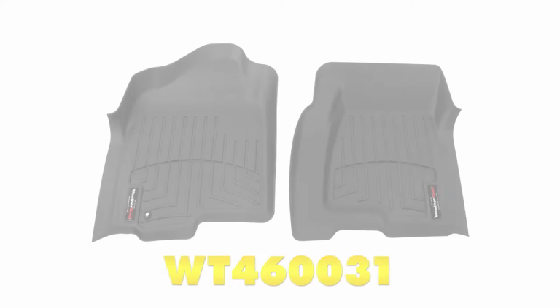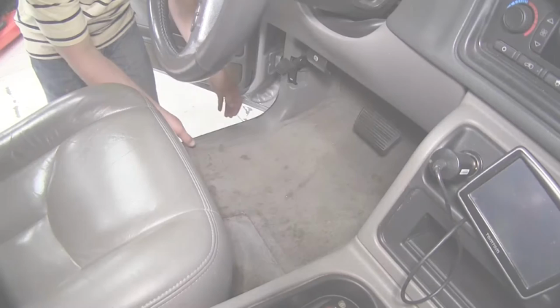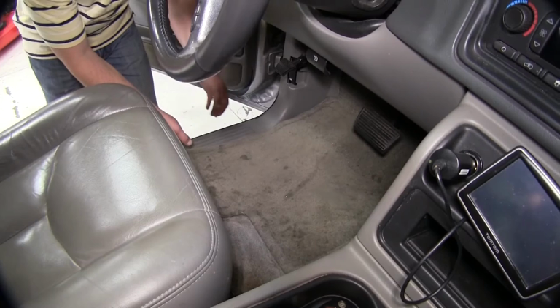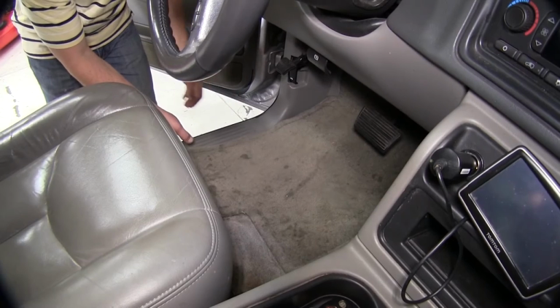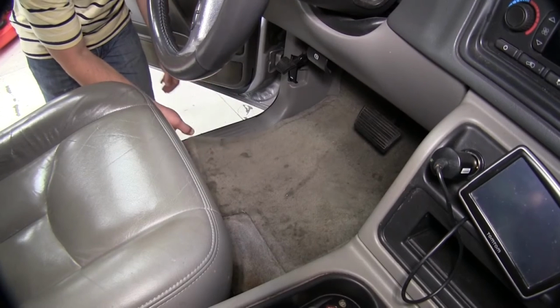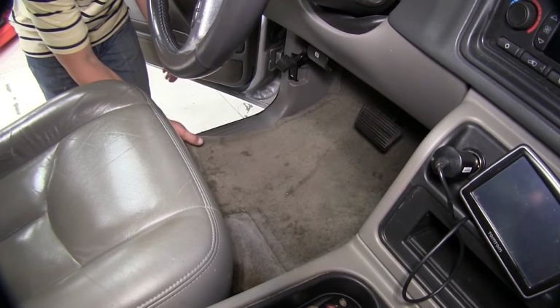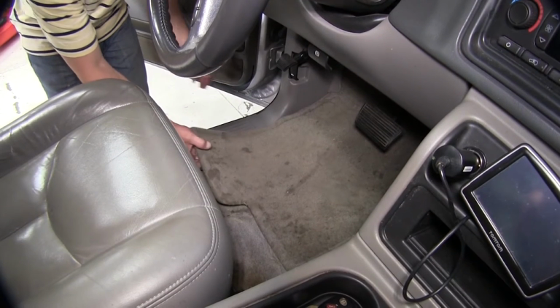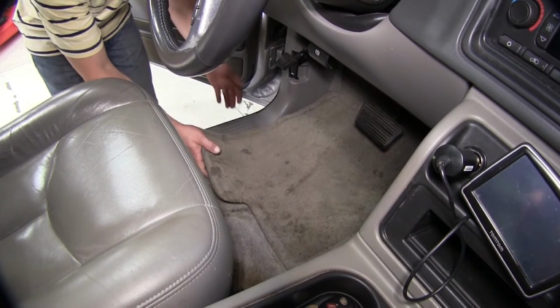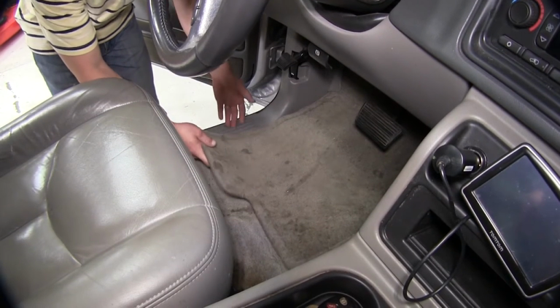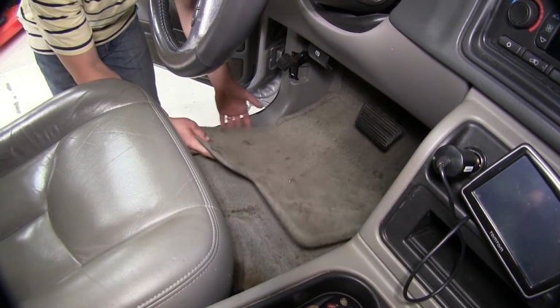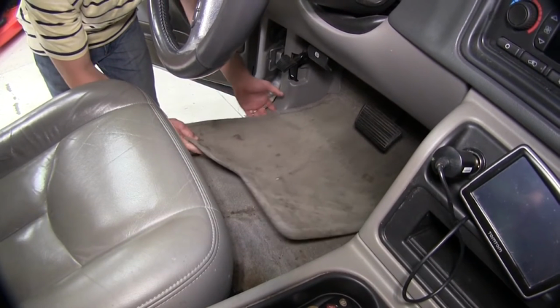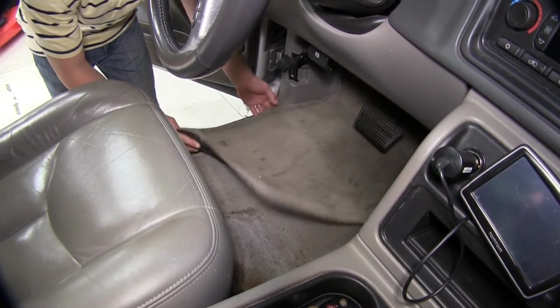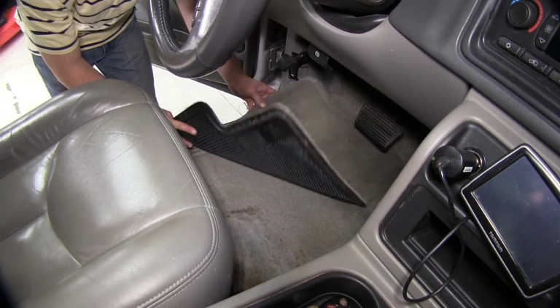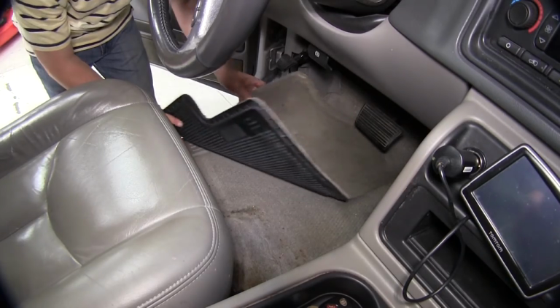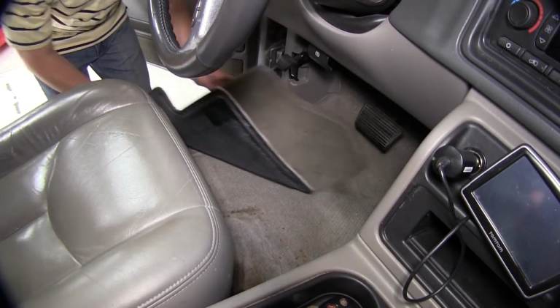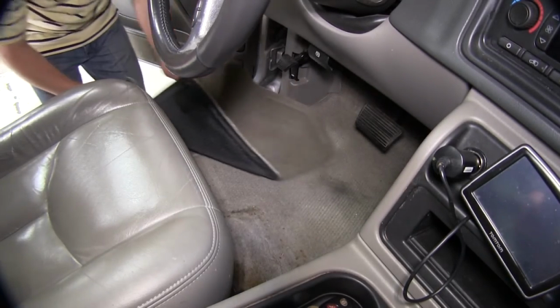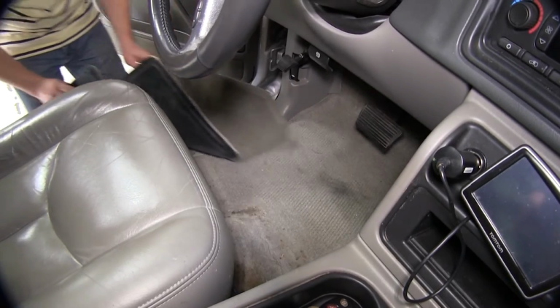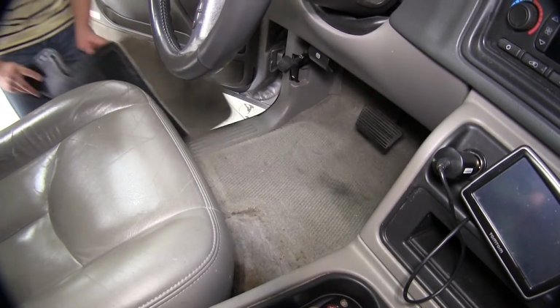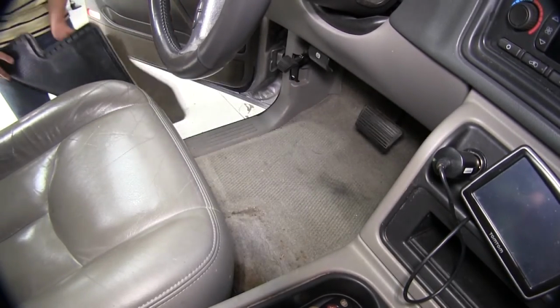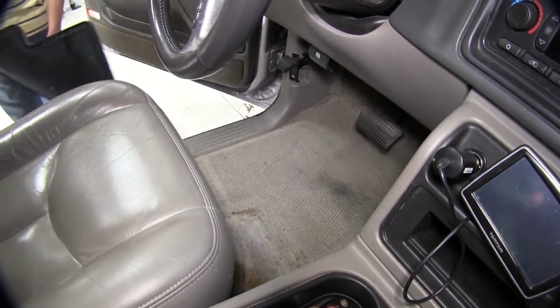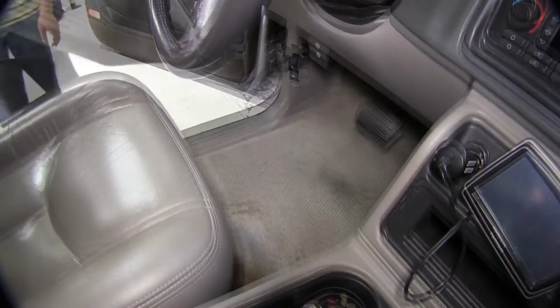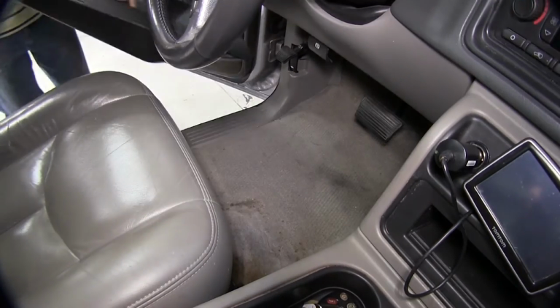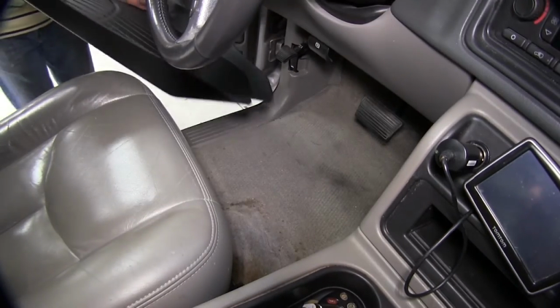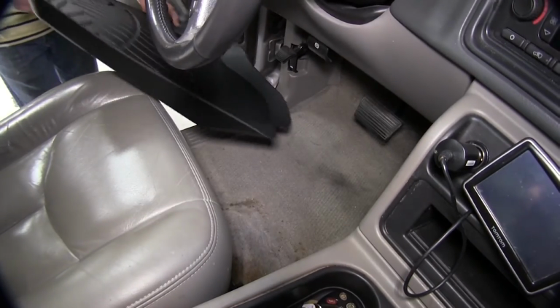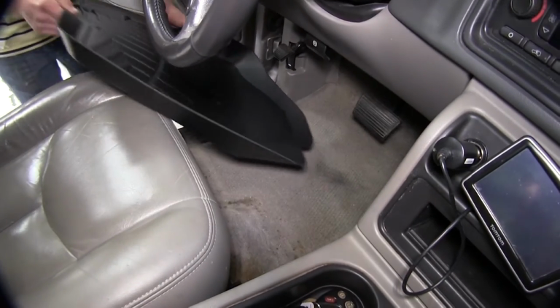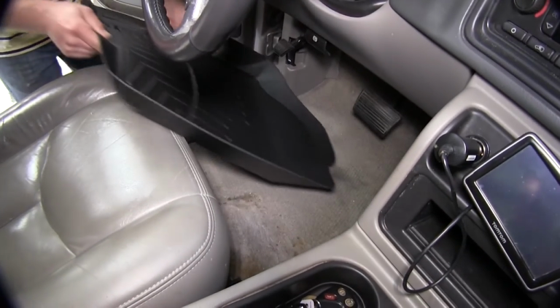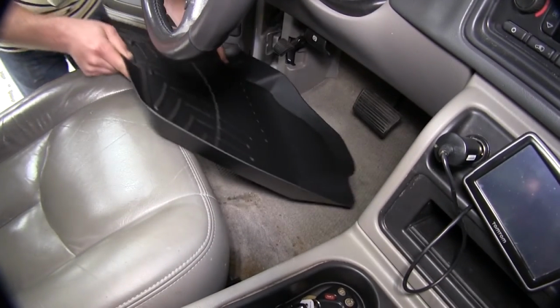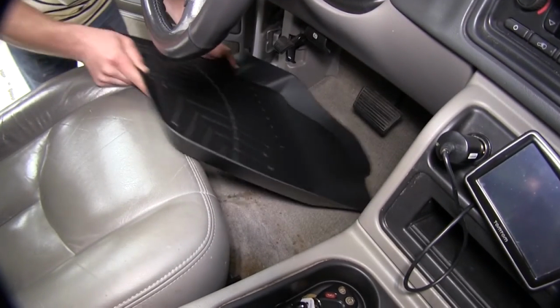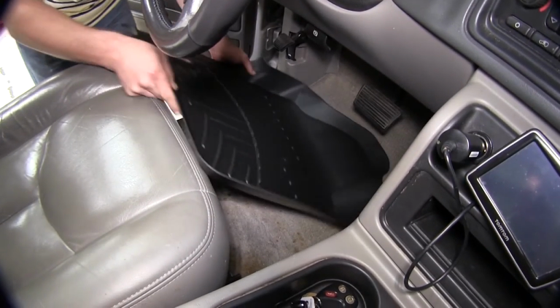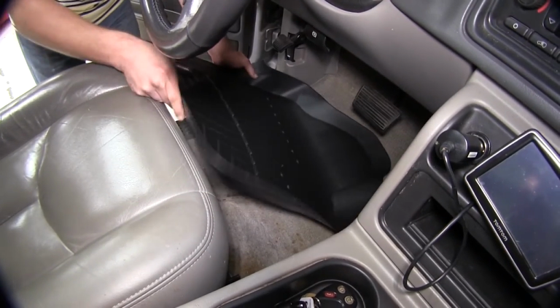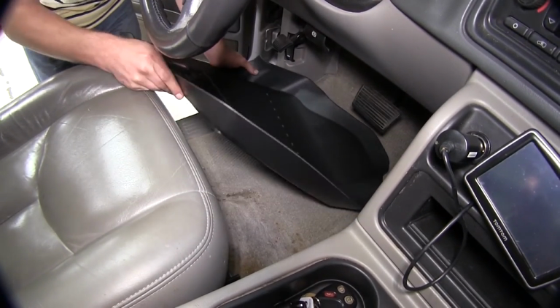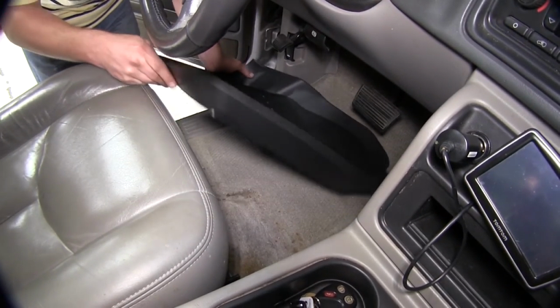First we're going to remove the old or manufacturer's floor mats from the vehicle. Now we're ready to install our WeatherTech floor liner.